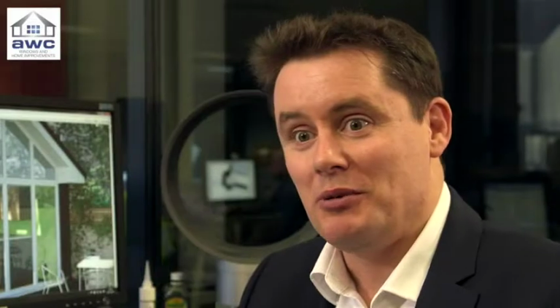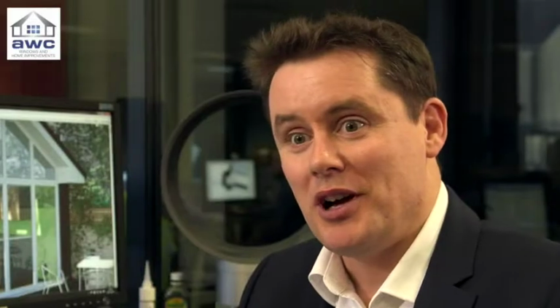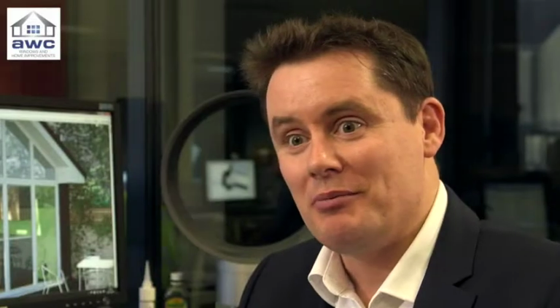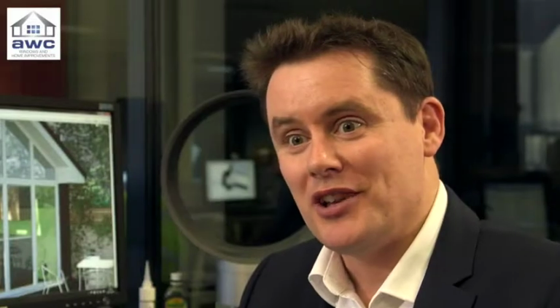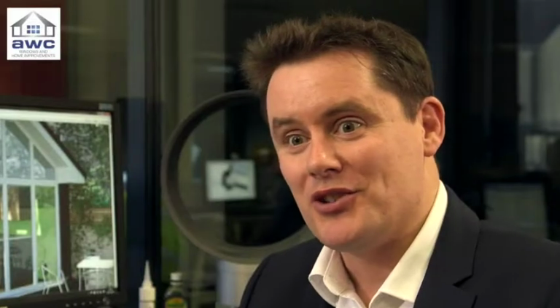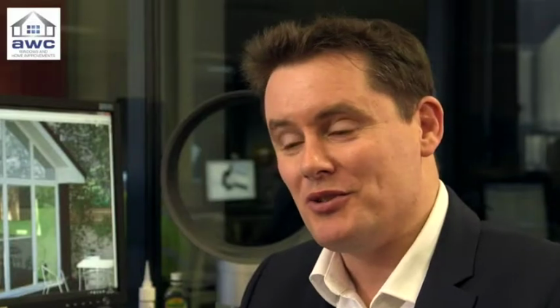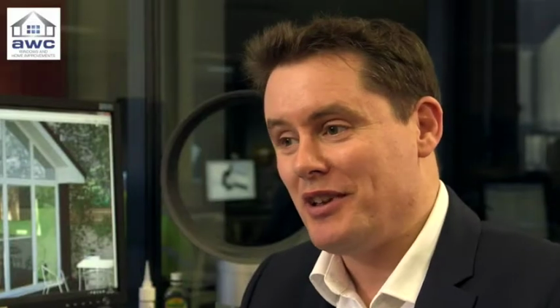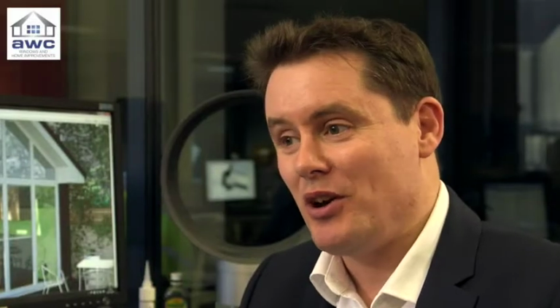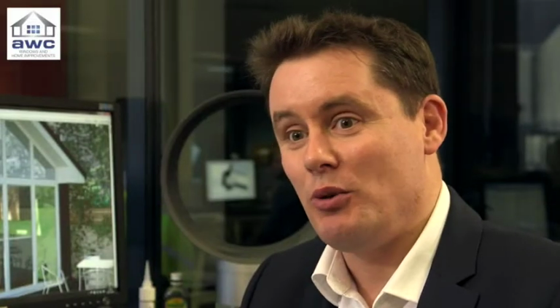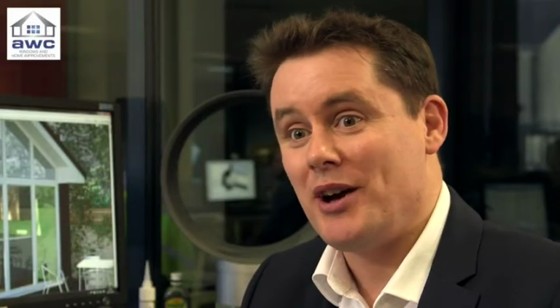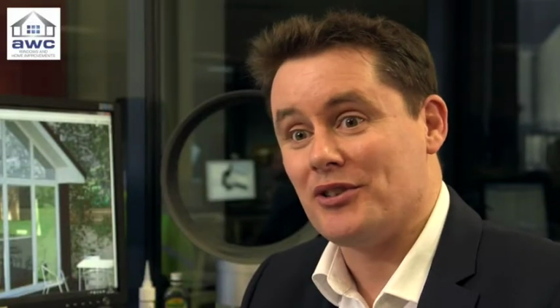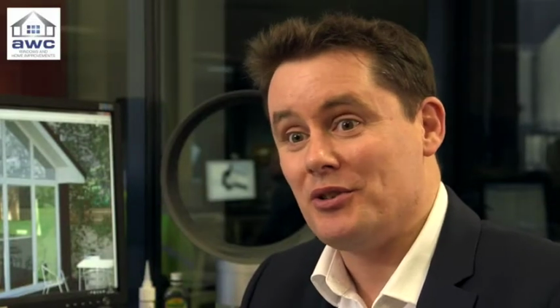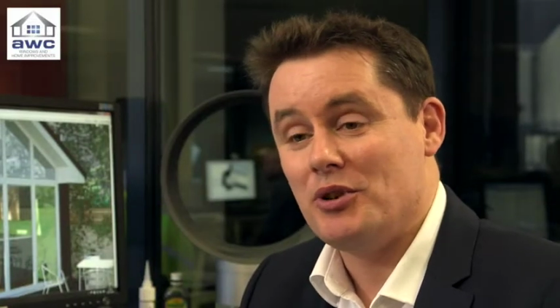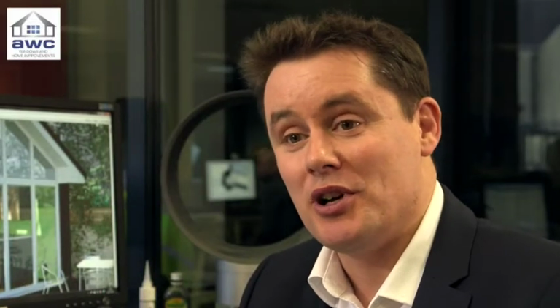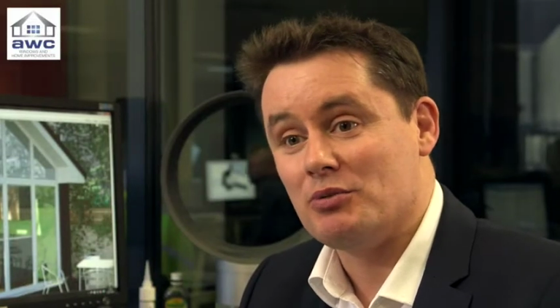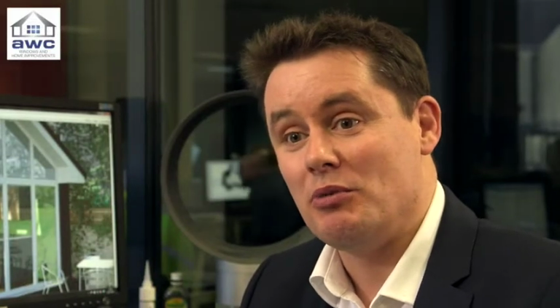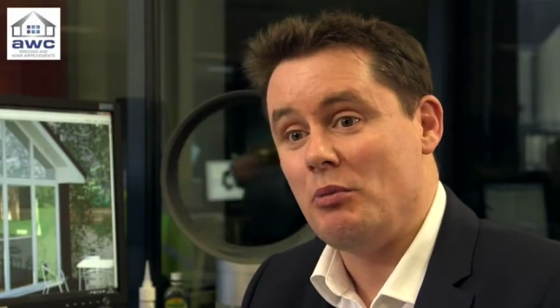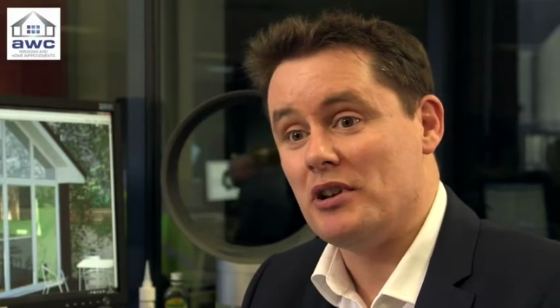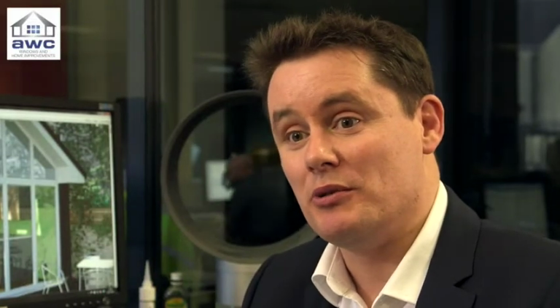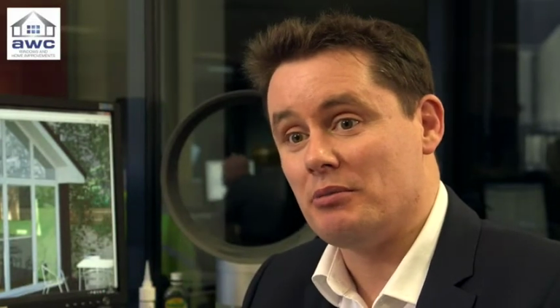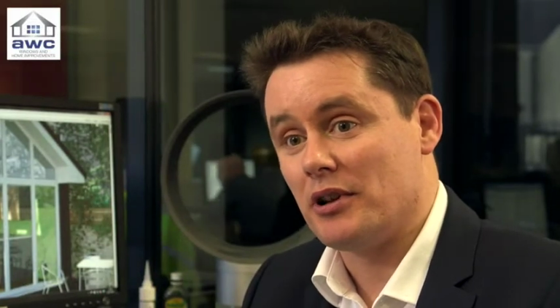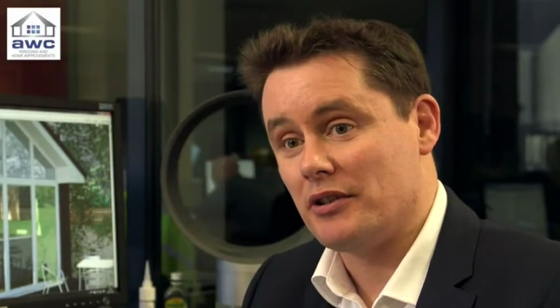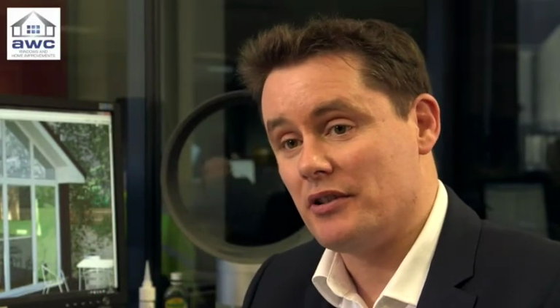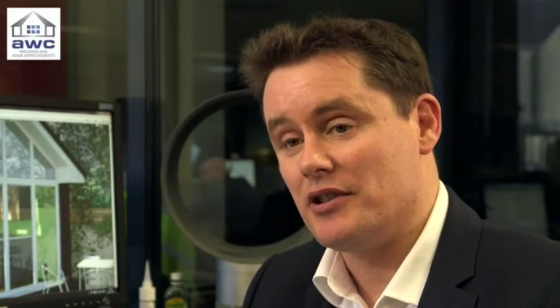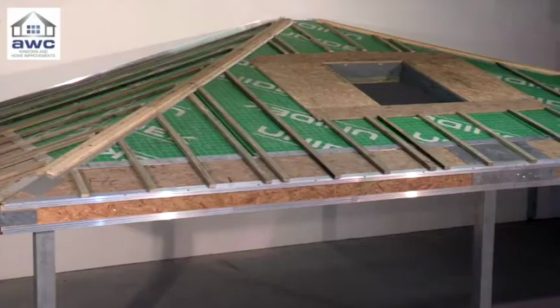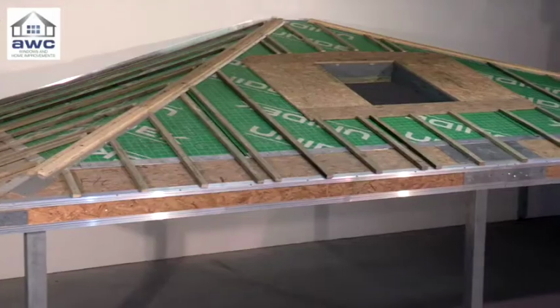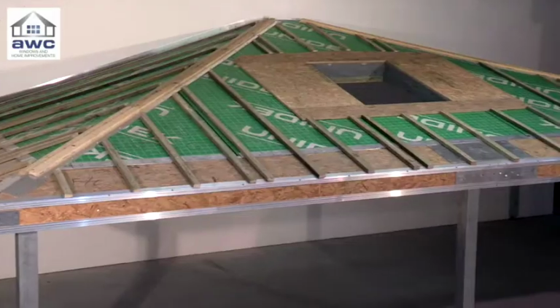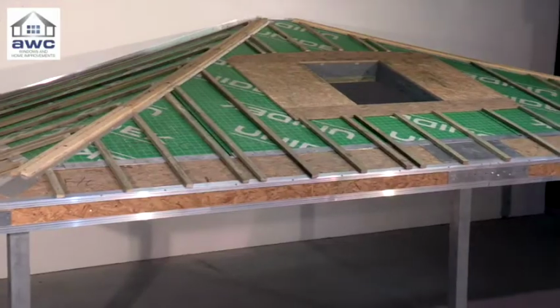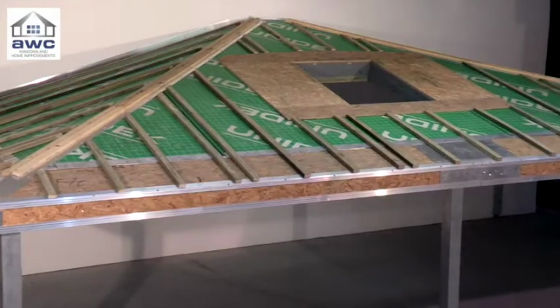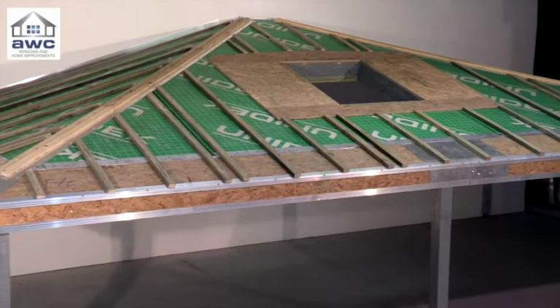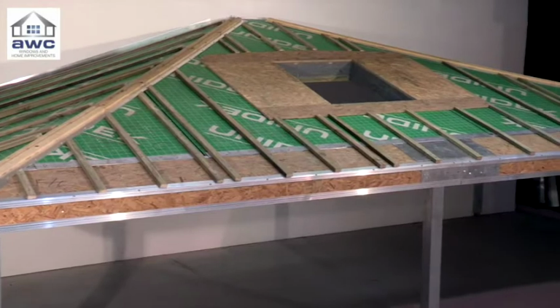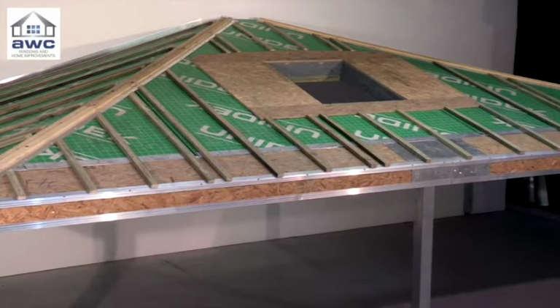Double height extensions, whole houses — who knows what we can do with that product. There's no limit to what it can do.